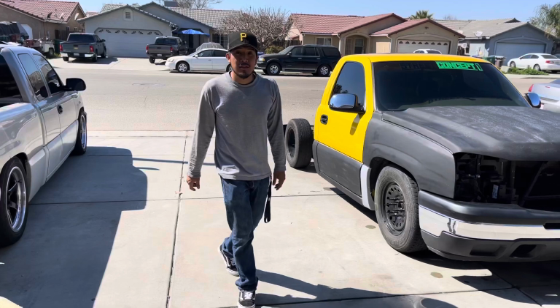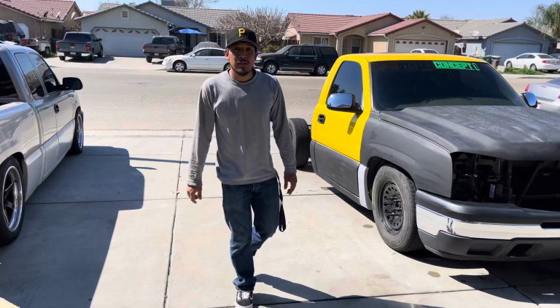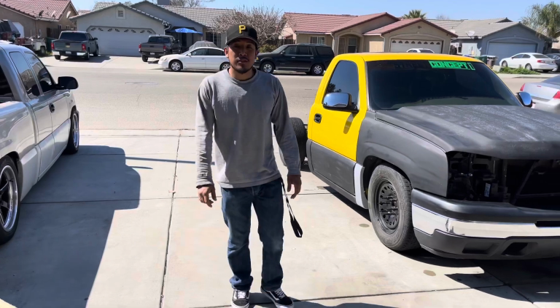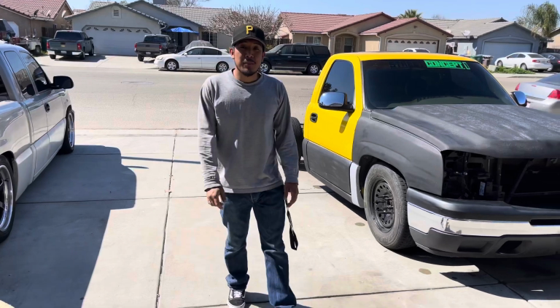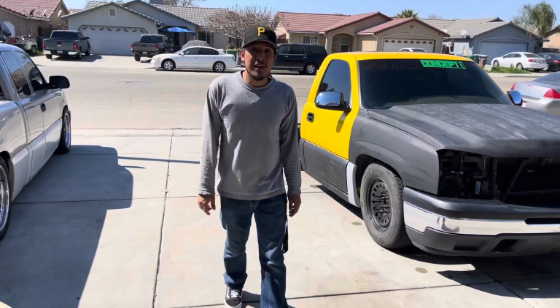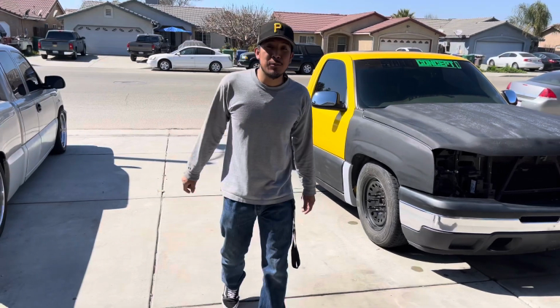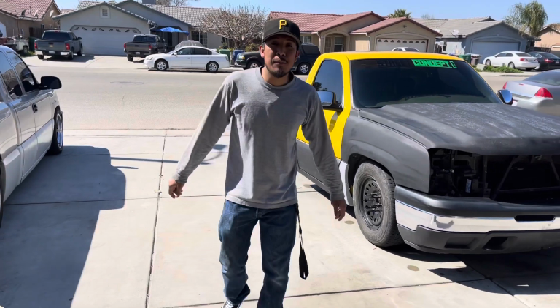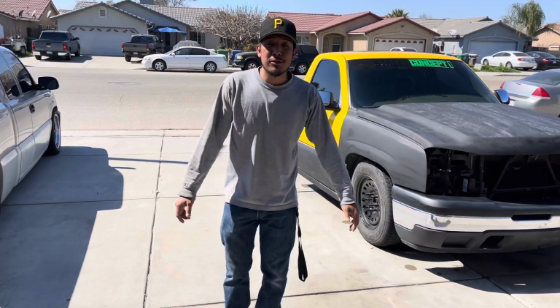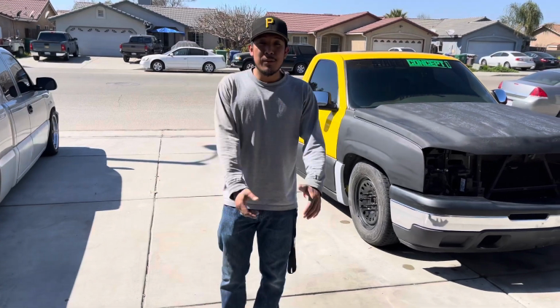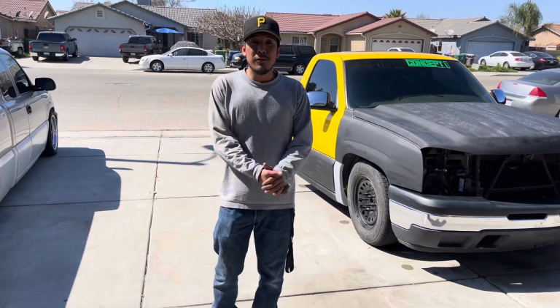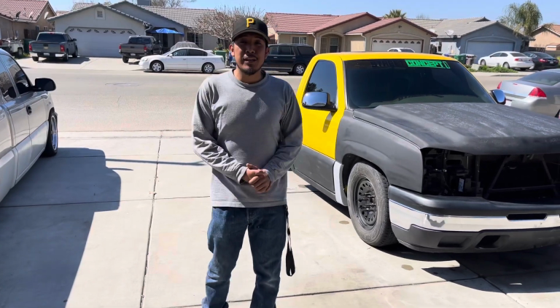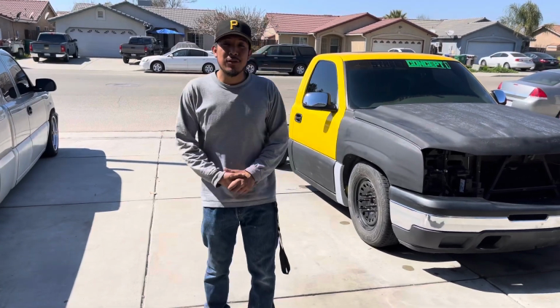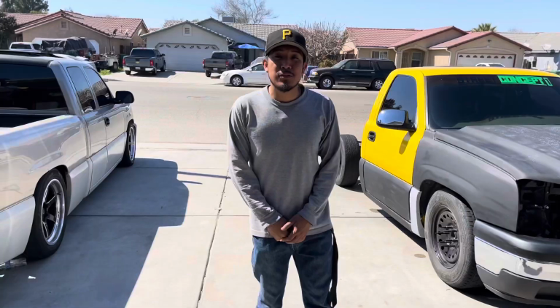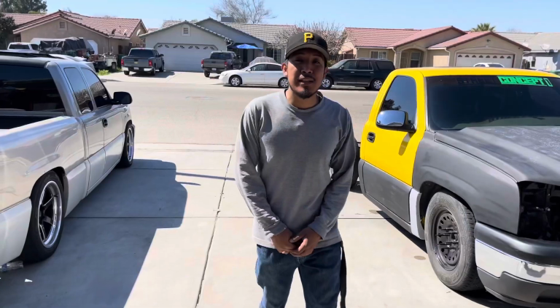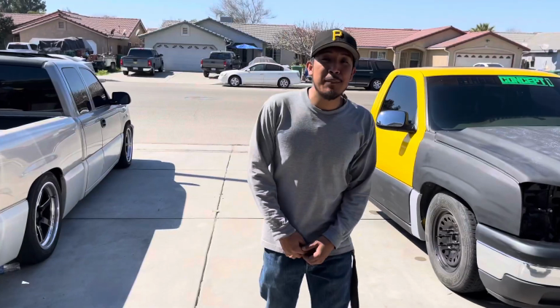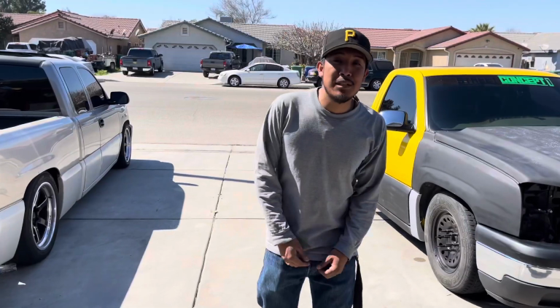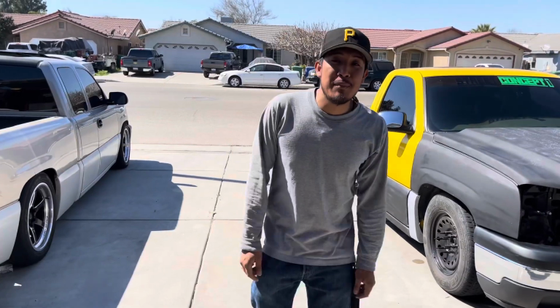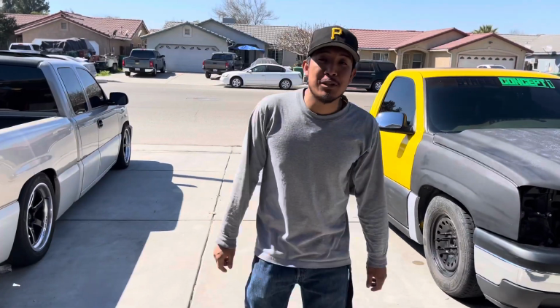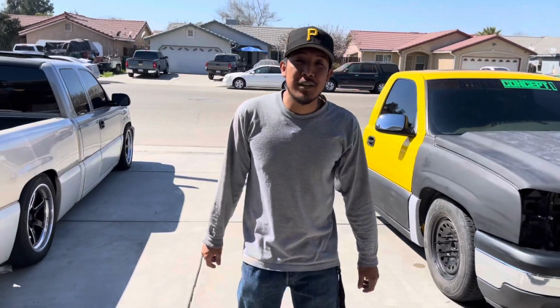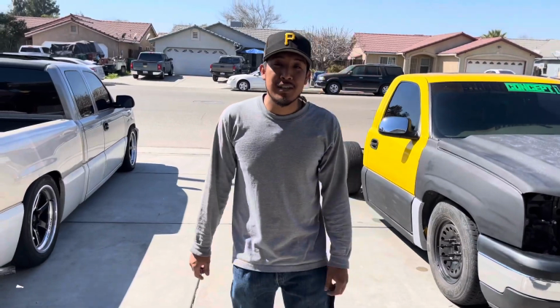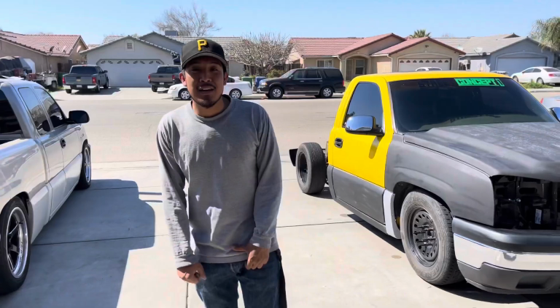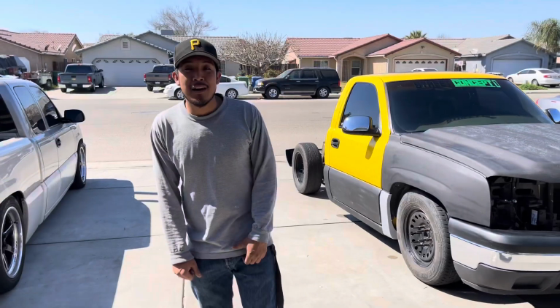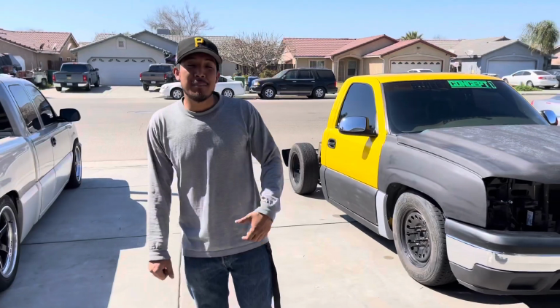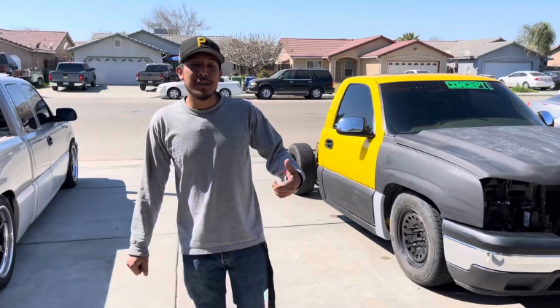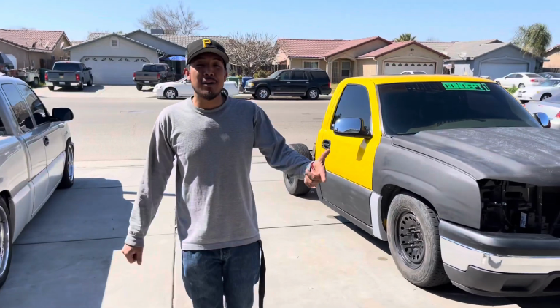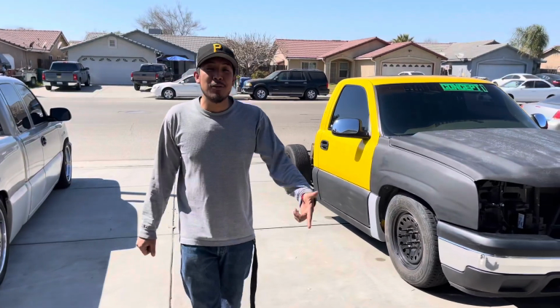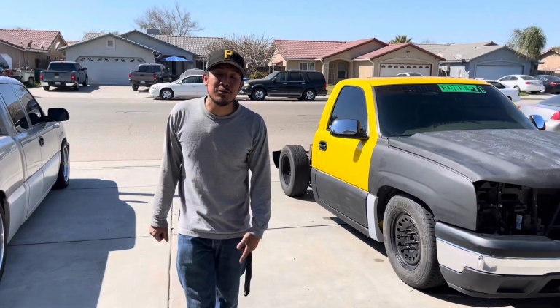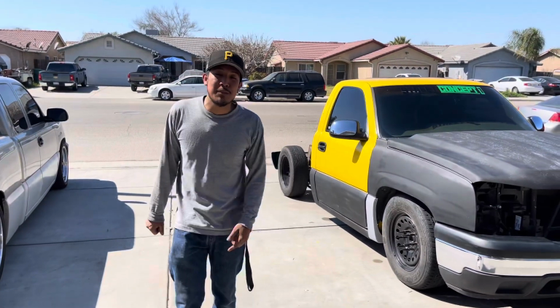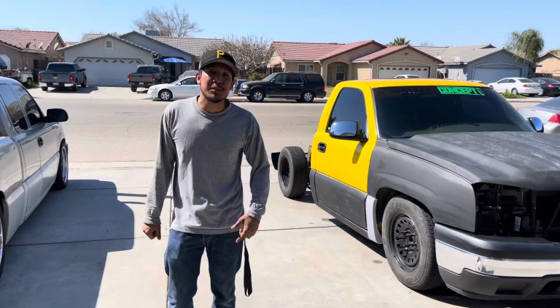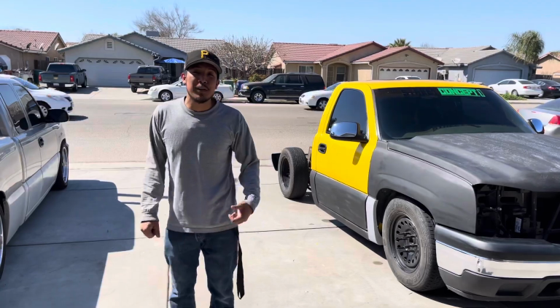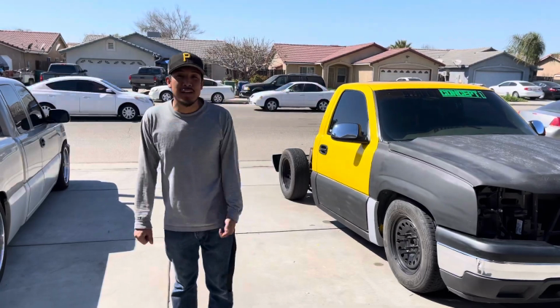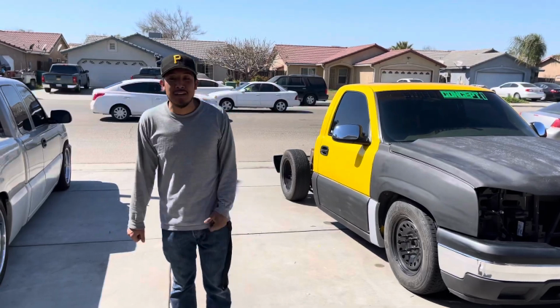What's up guys, welcome back to a brand new video. Today I'll be dipping my truck. I got my buddy that's gonna be spraying it.